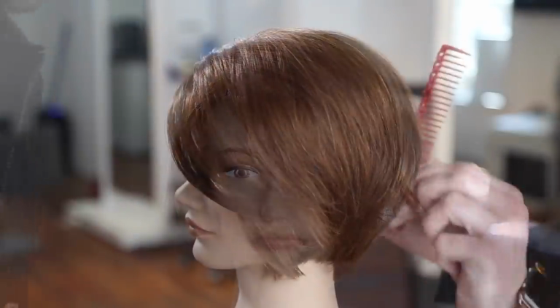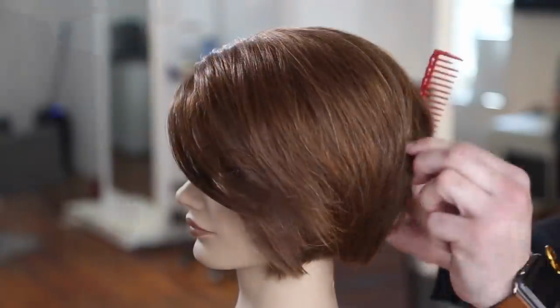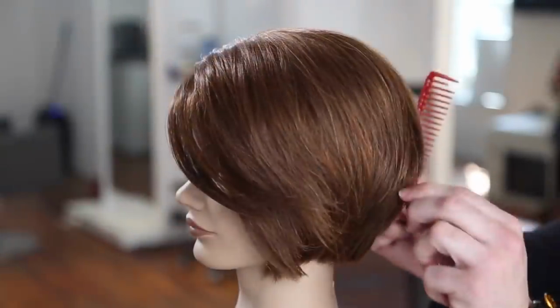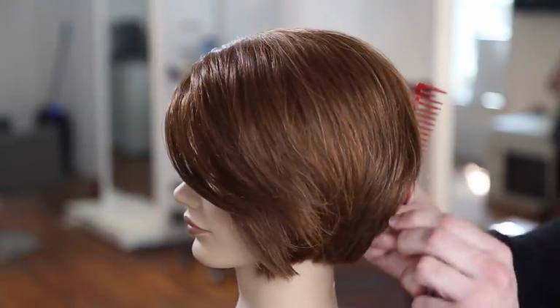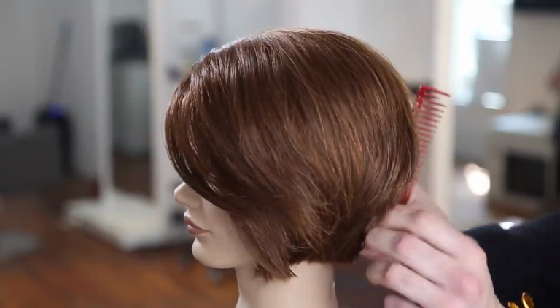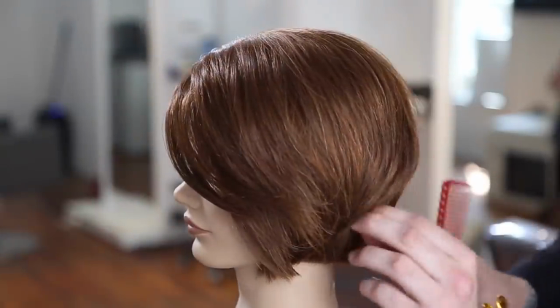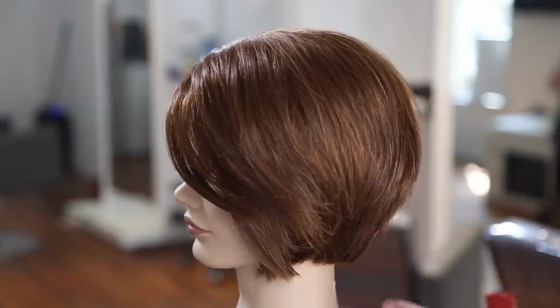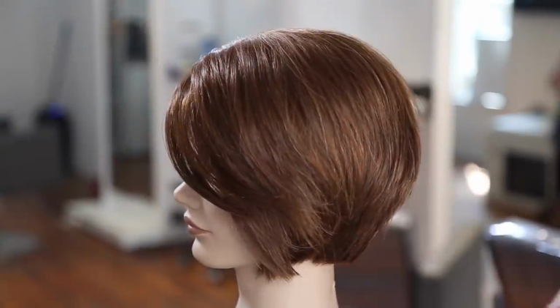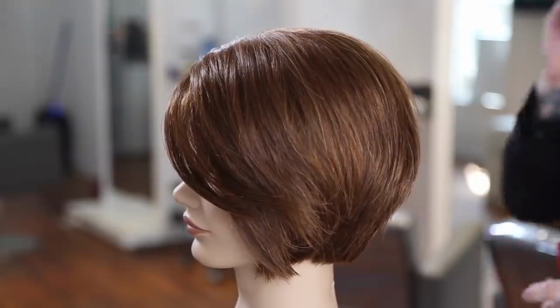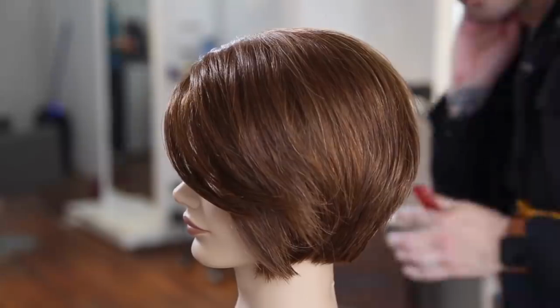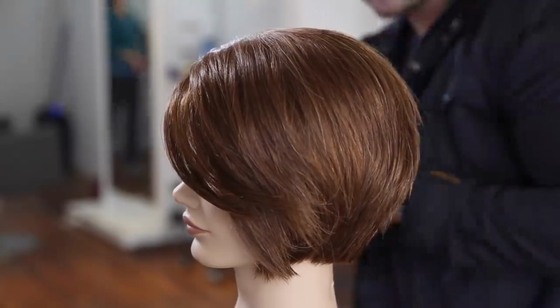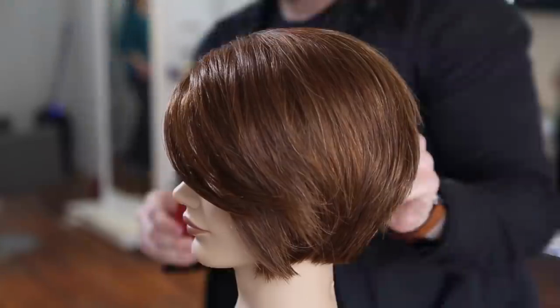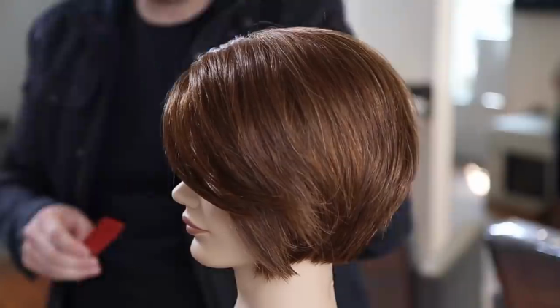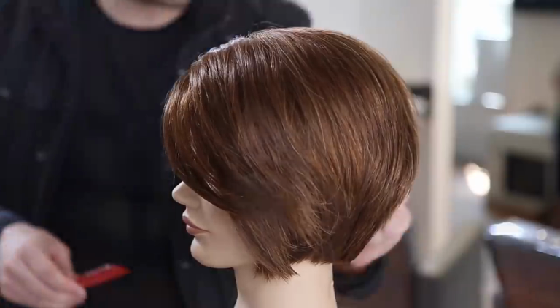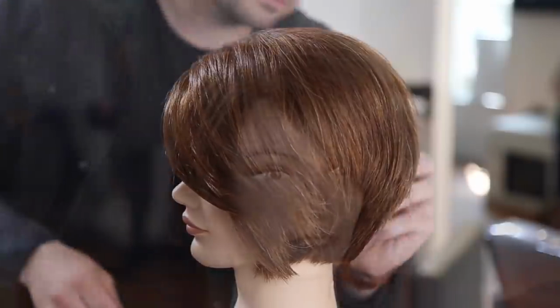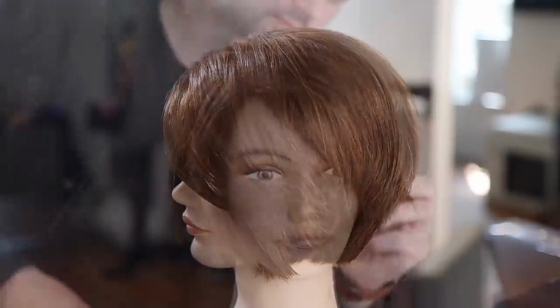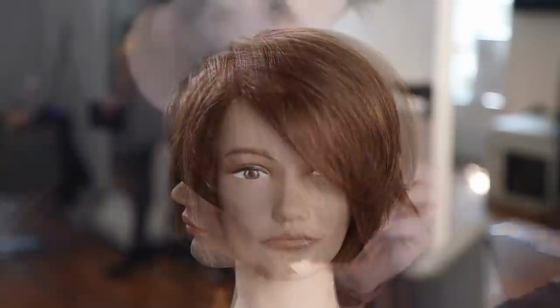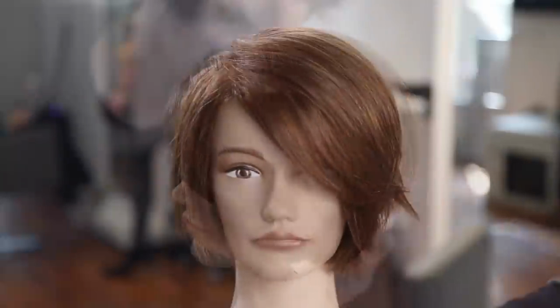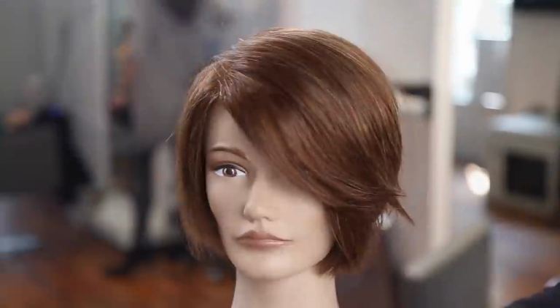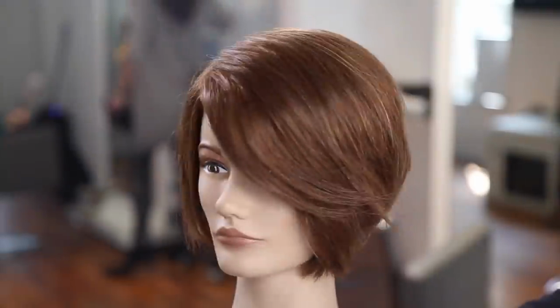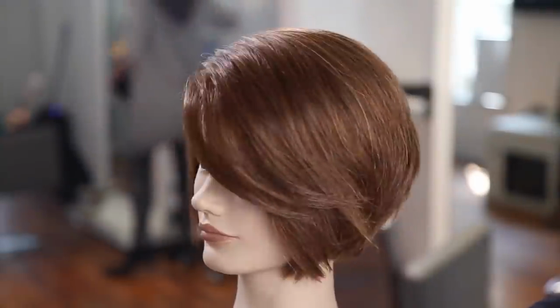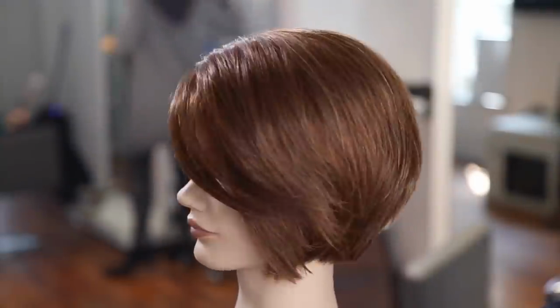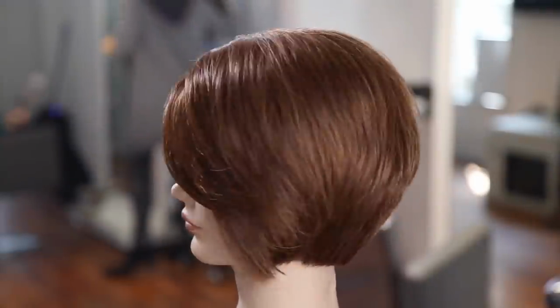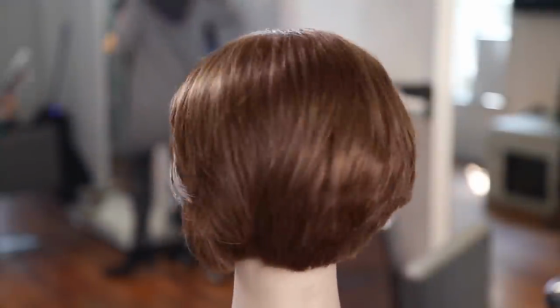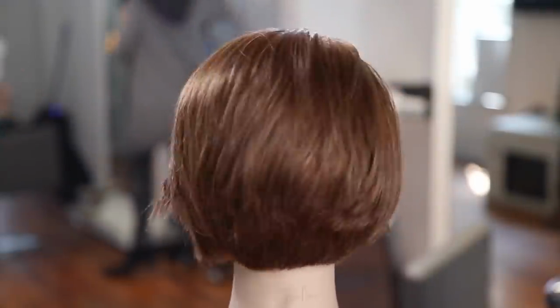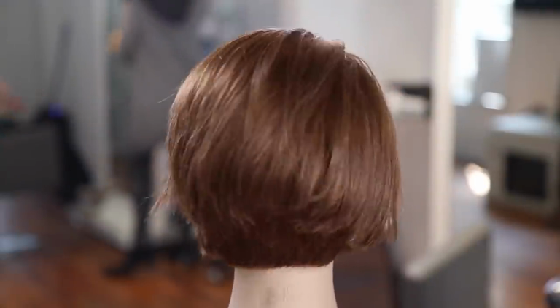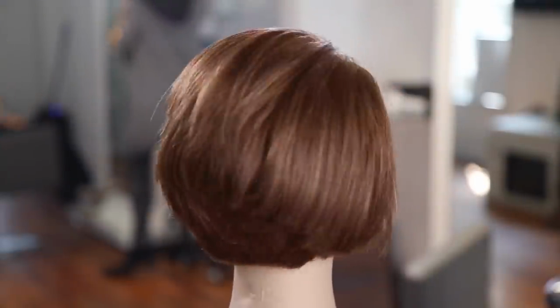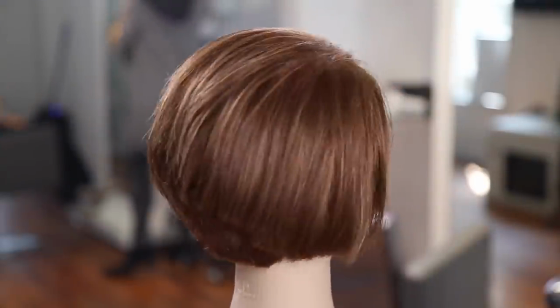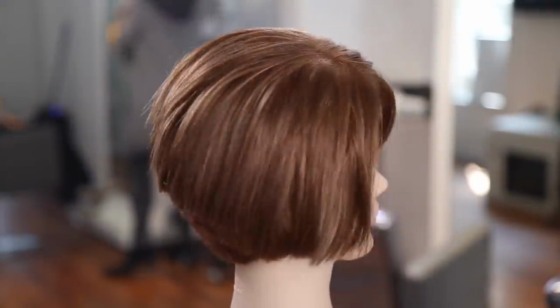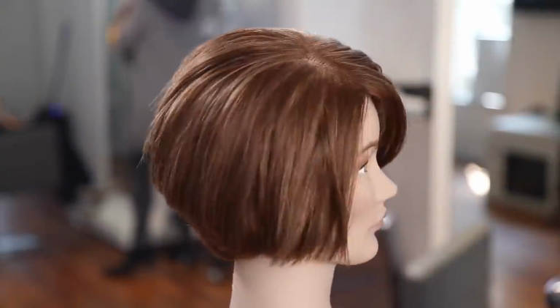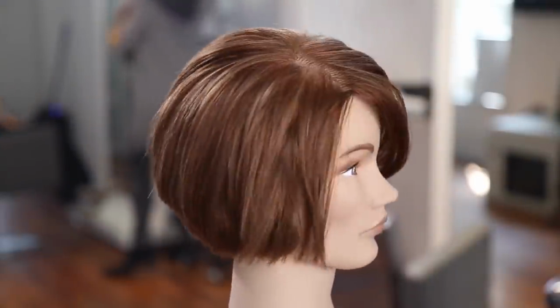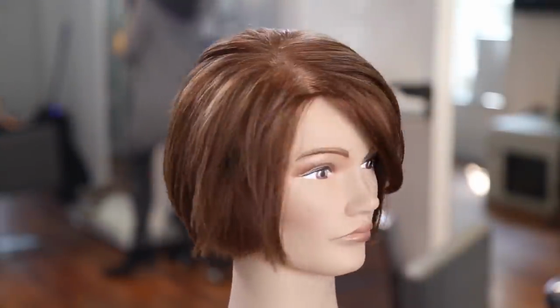I hope you guys like this haircut. If you do, let me know in the comments and let me know what you want to see next. Thanks for watching.